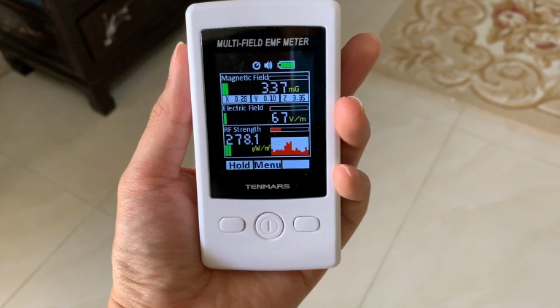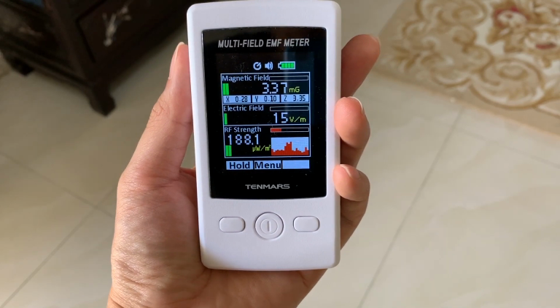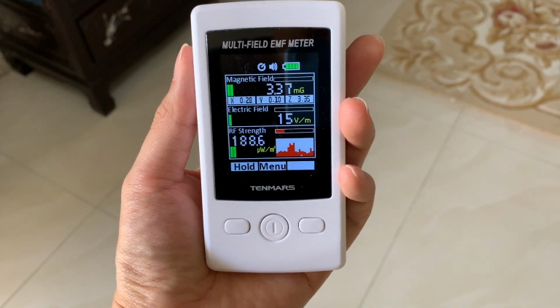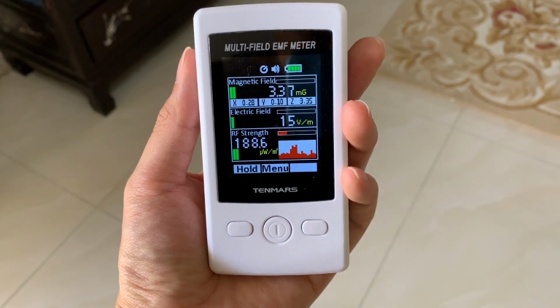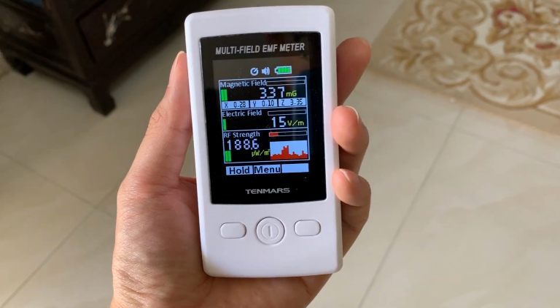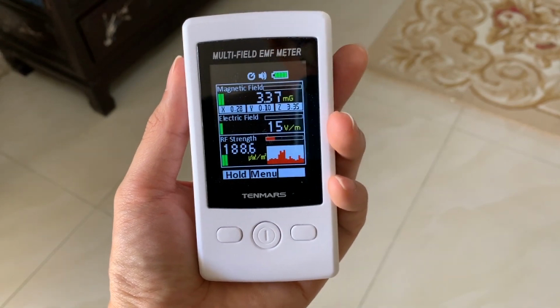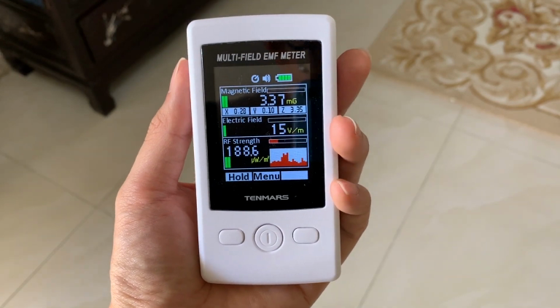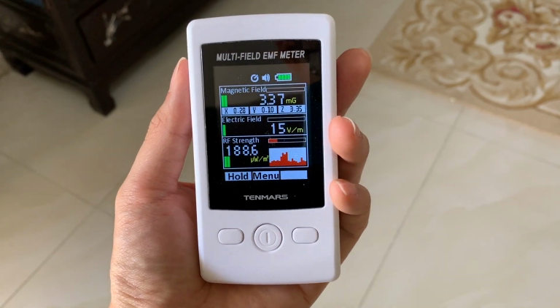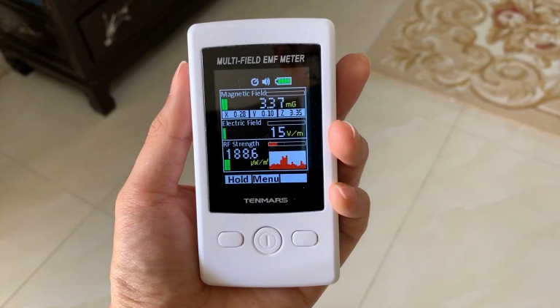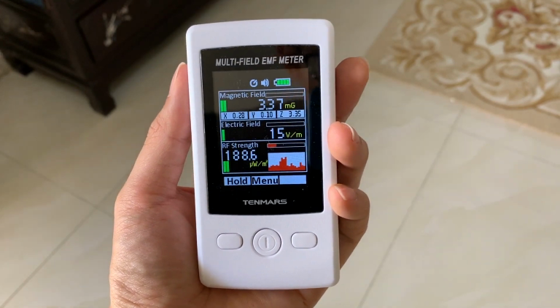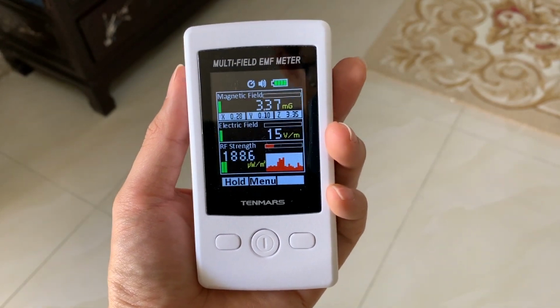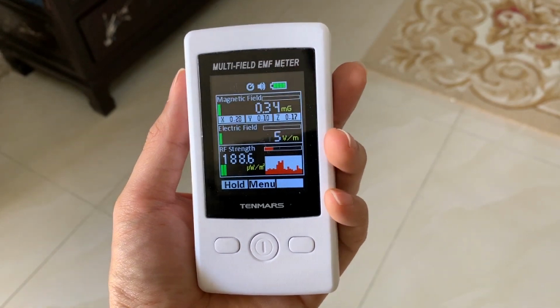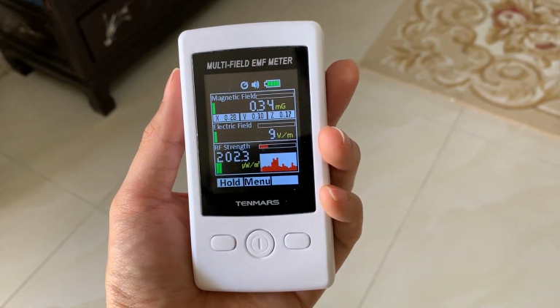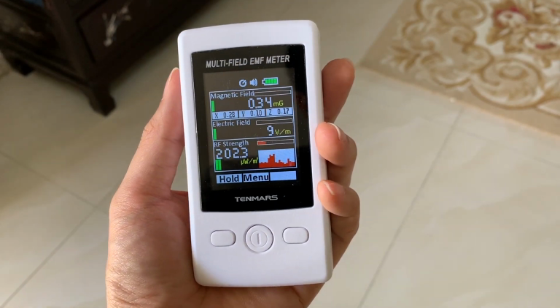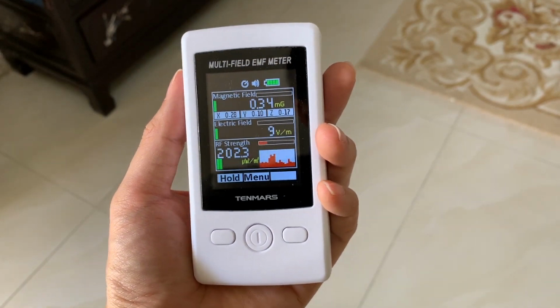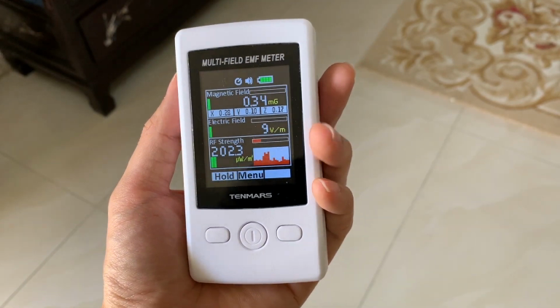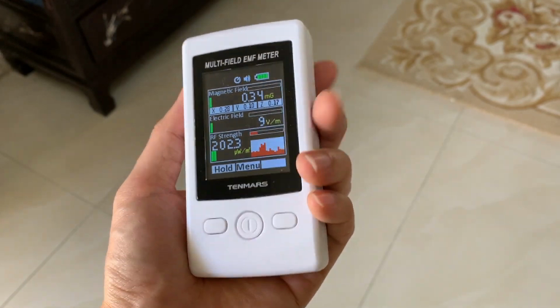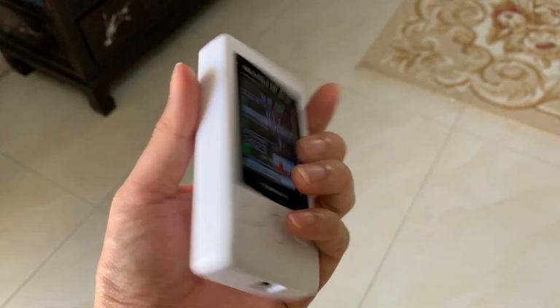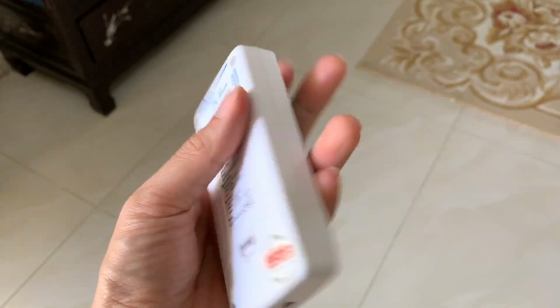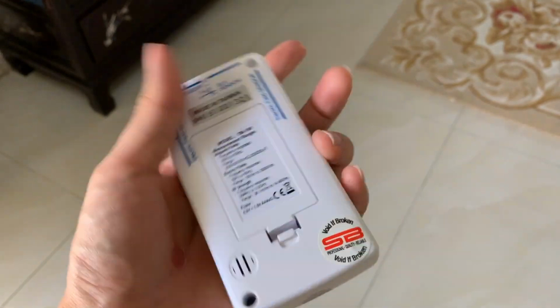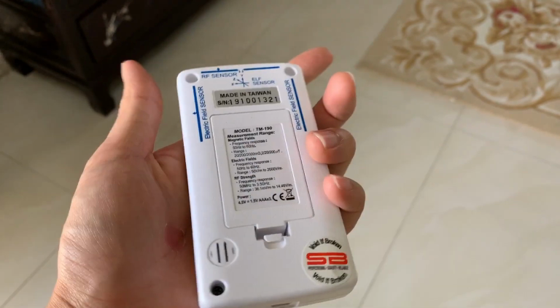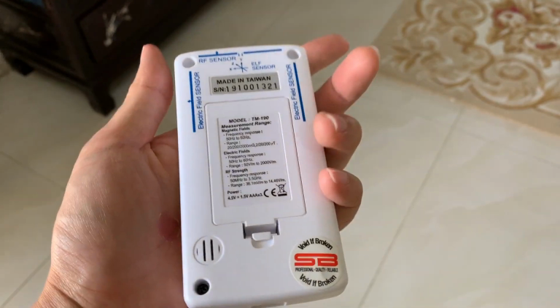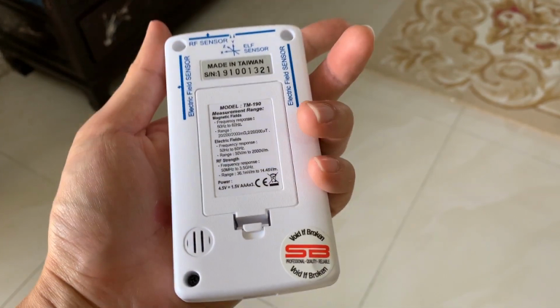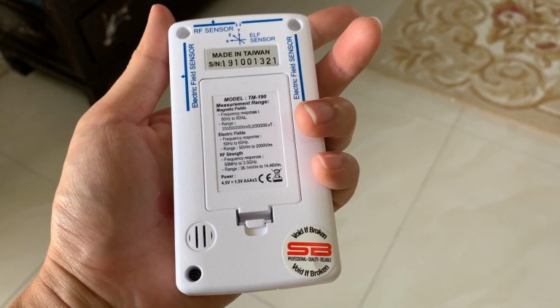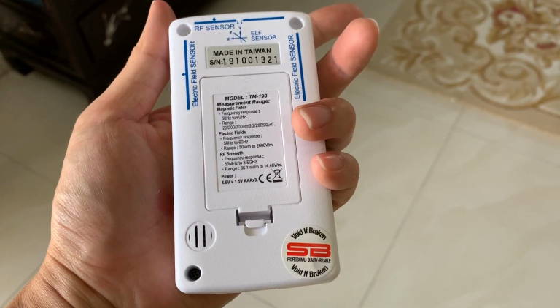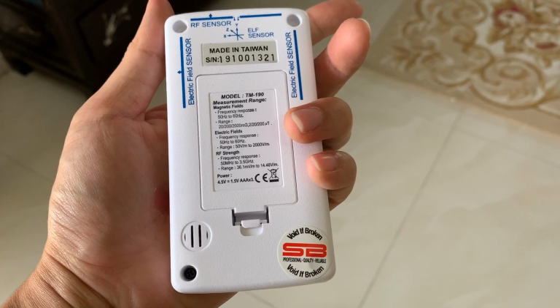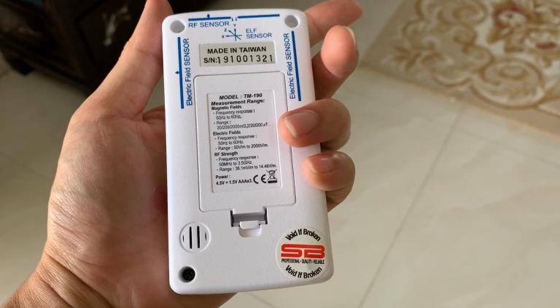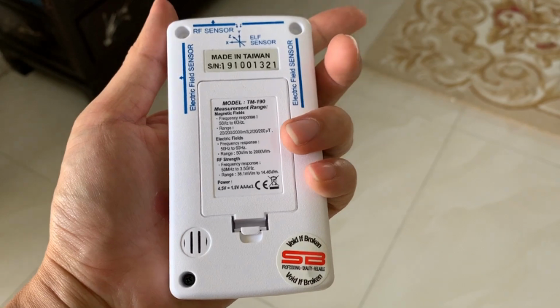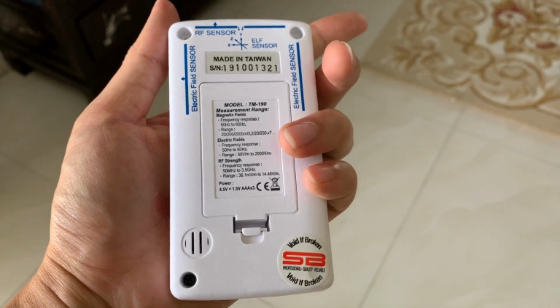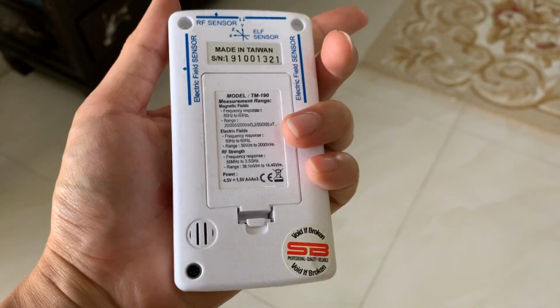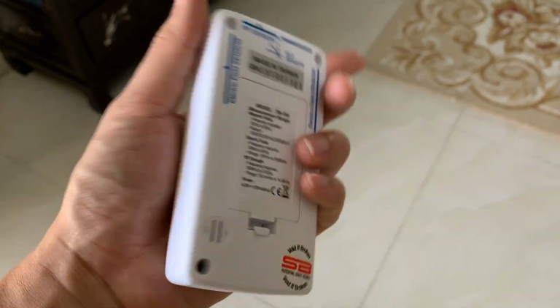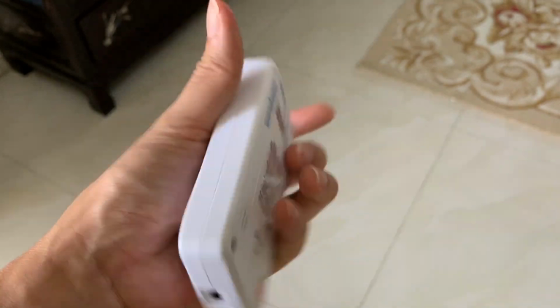There you go — the multi-field EMF meter from Tenmas. Thanks everyone, God bless.